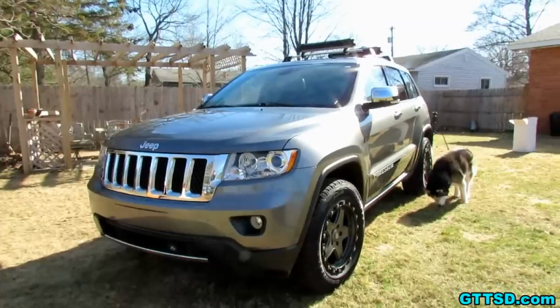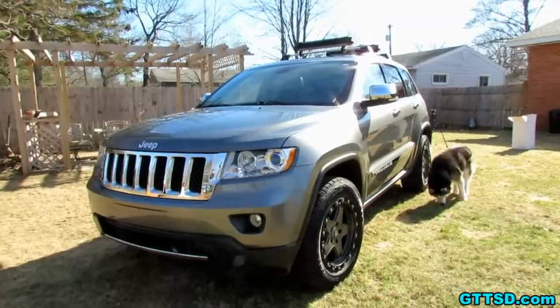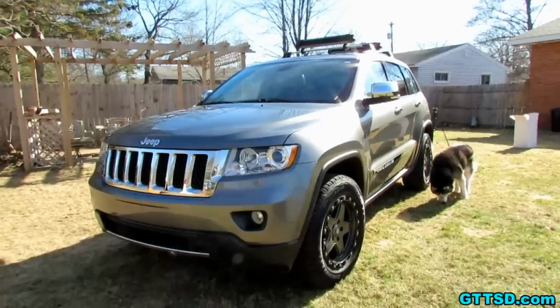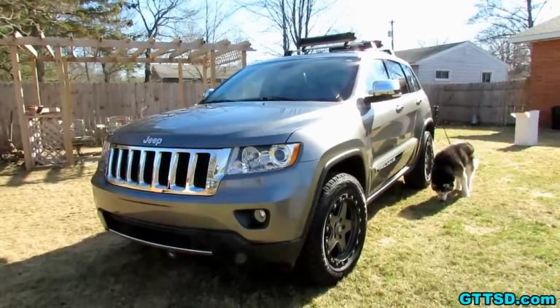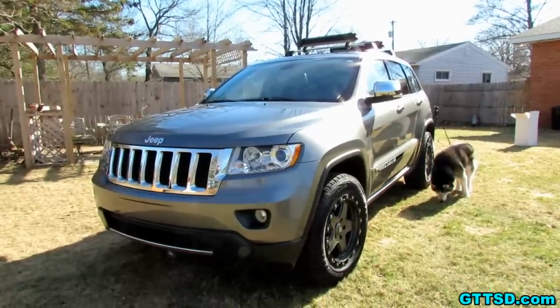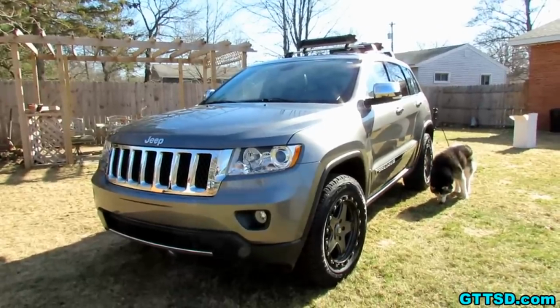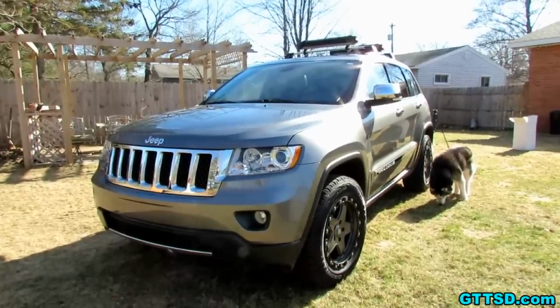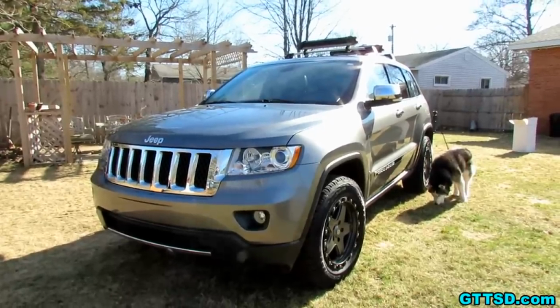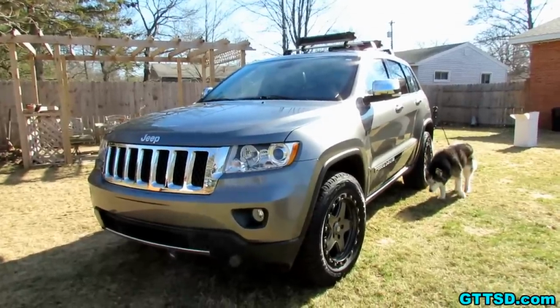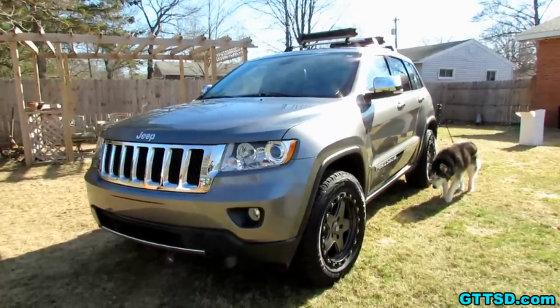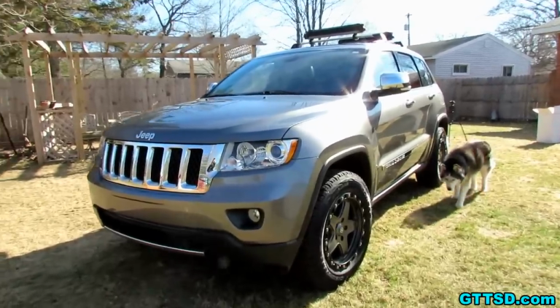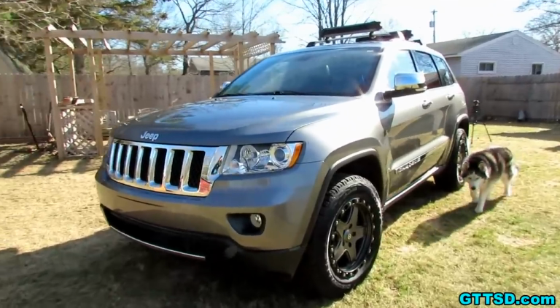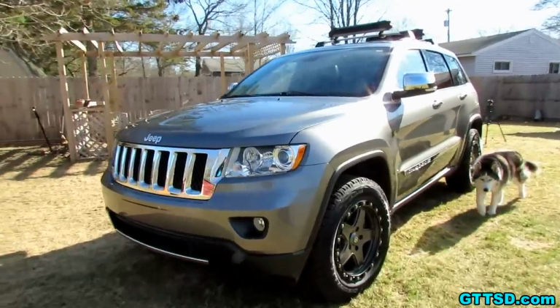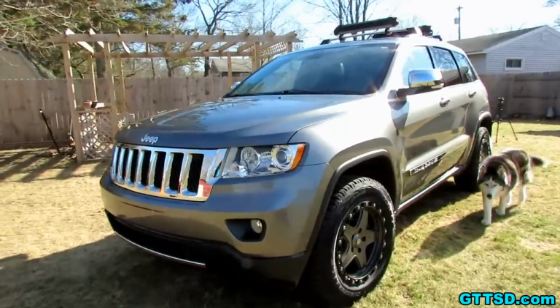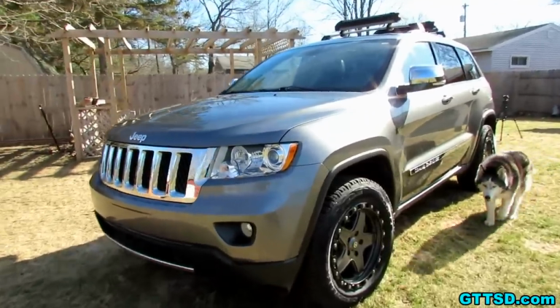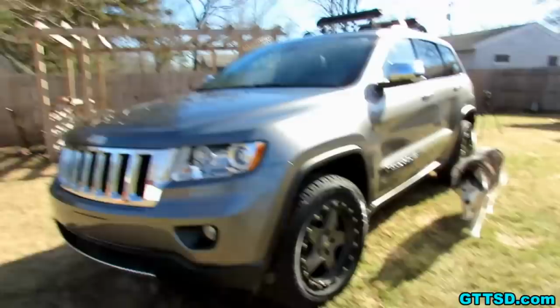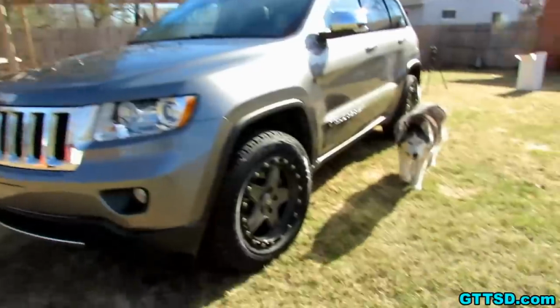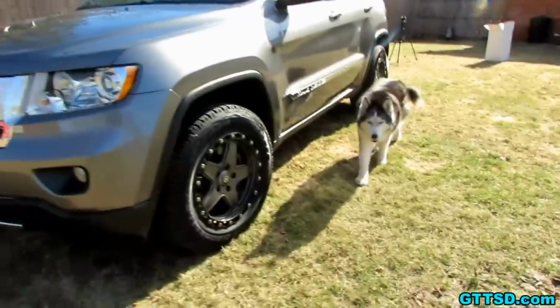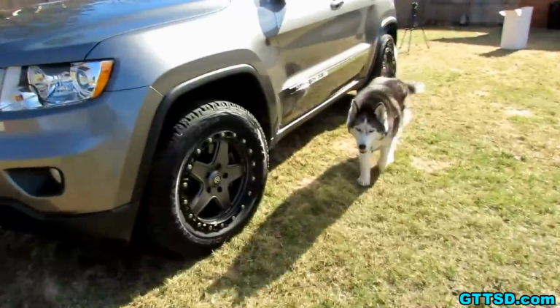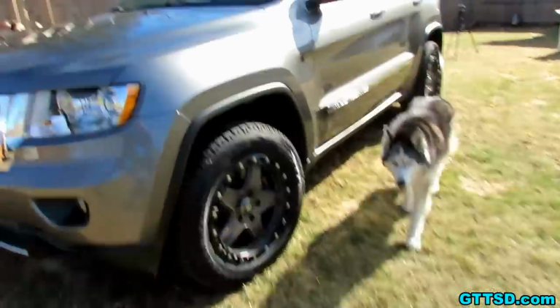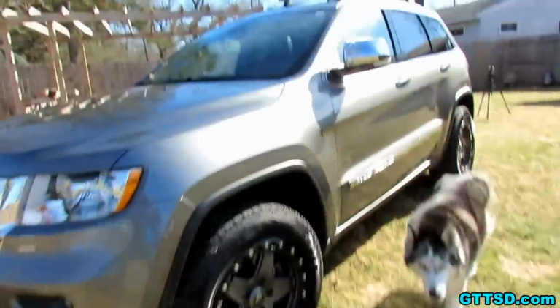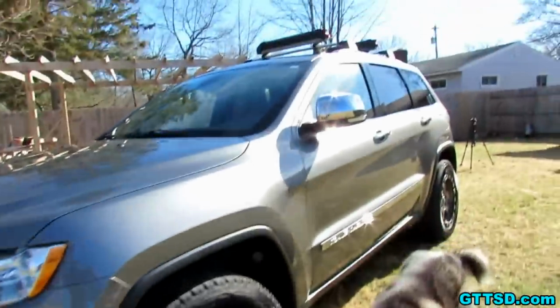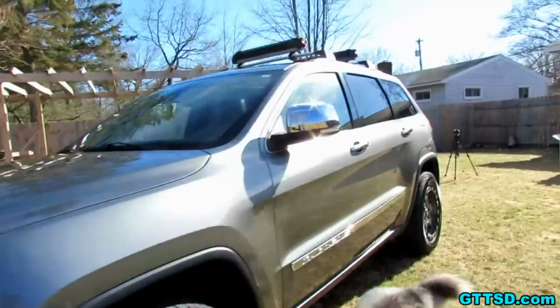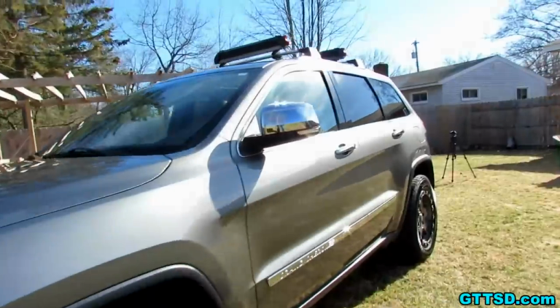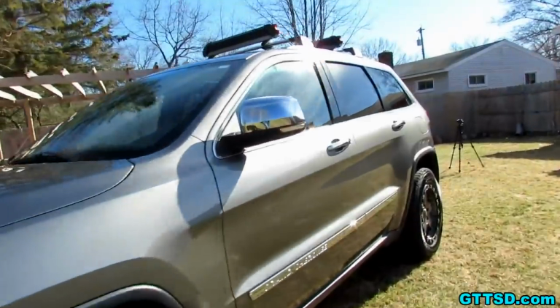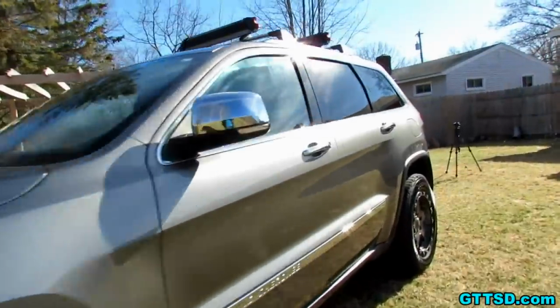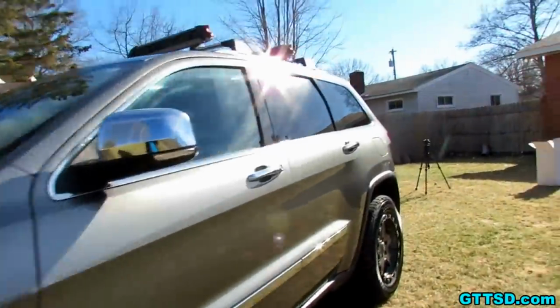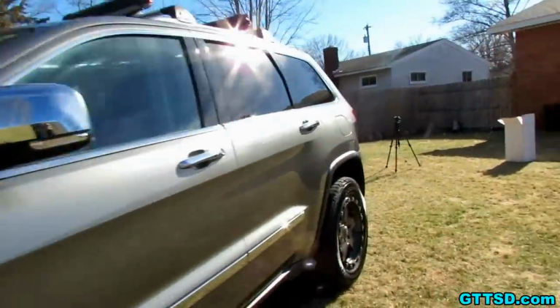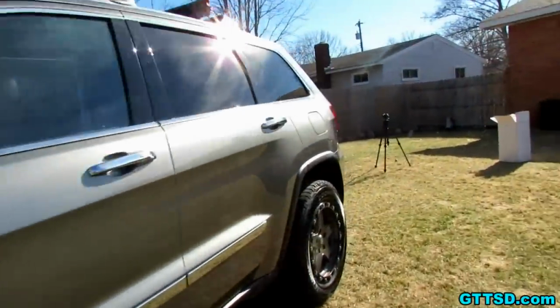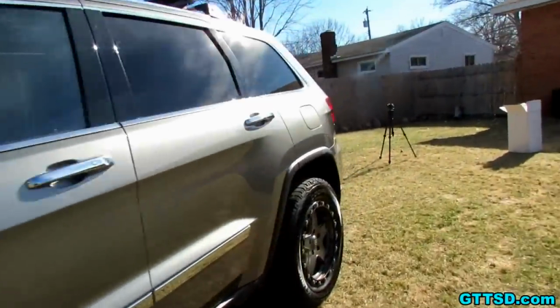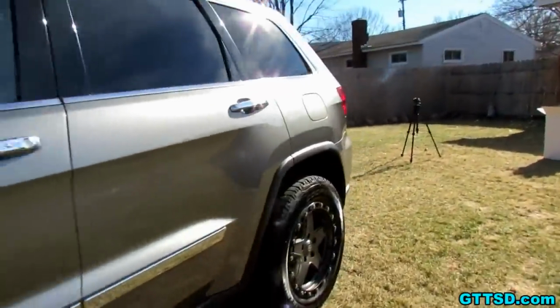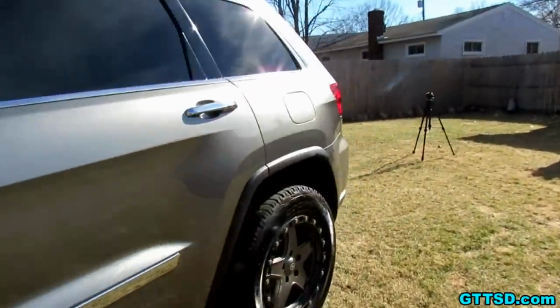And for those of you that may not have seen it yet, this is the new Jeep. It's not brand new, but it's new to us! It's the new Husky hauler!